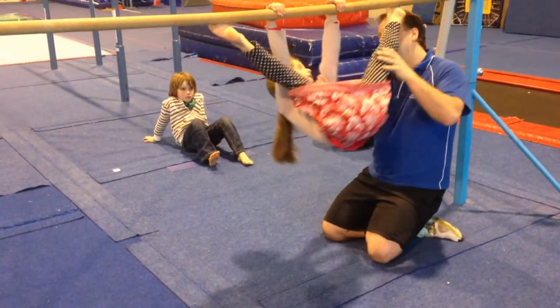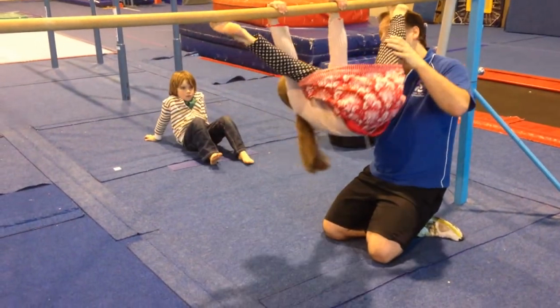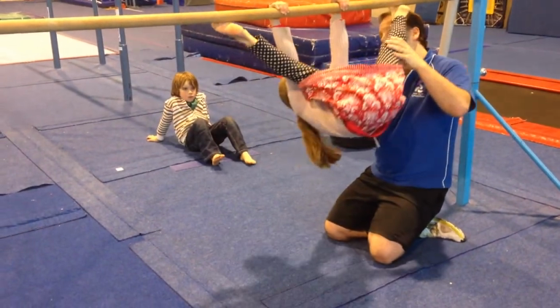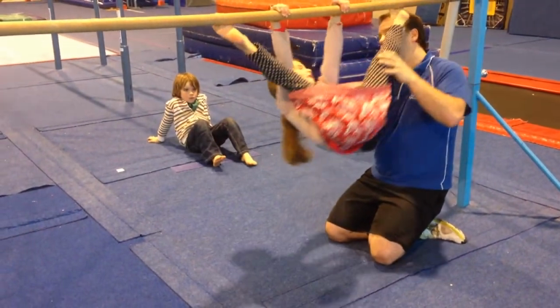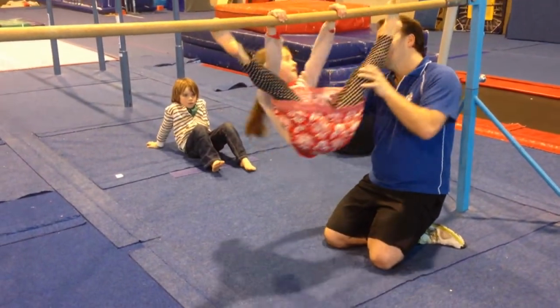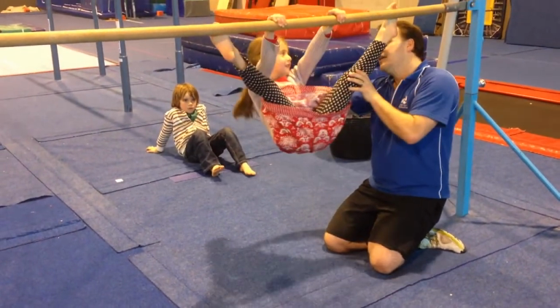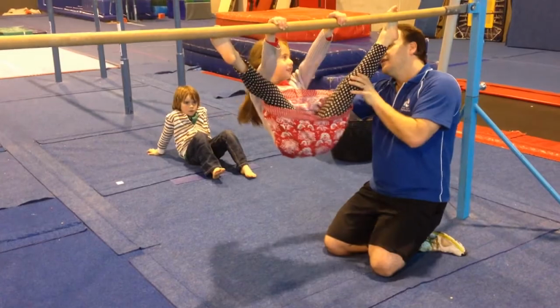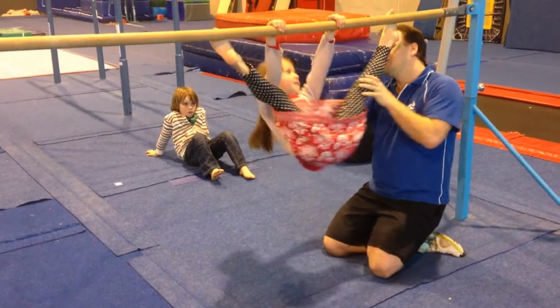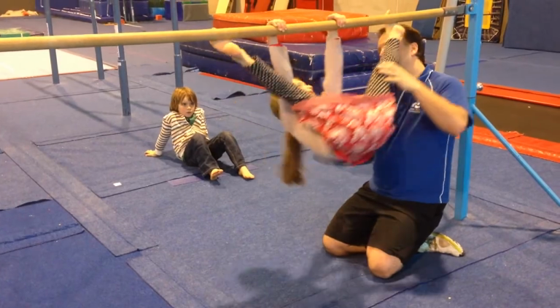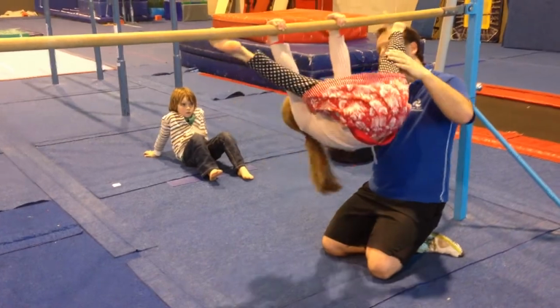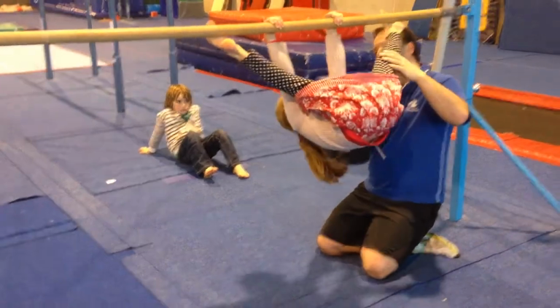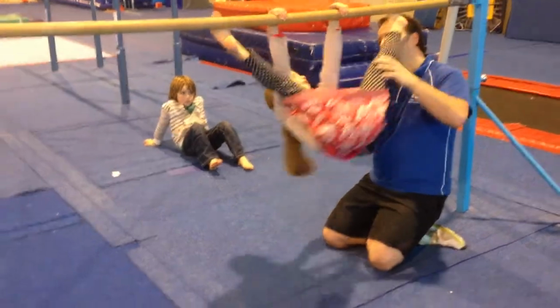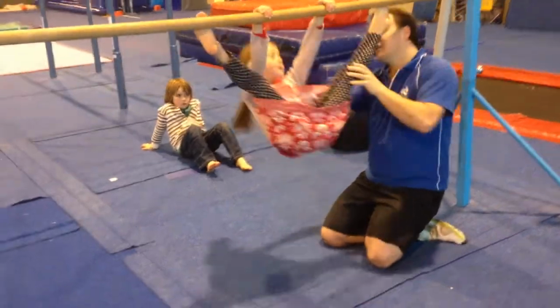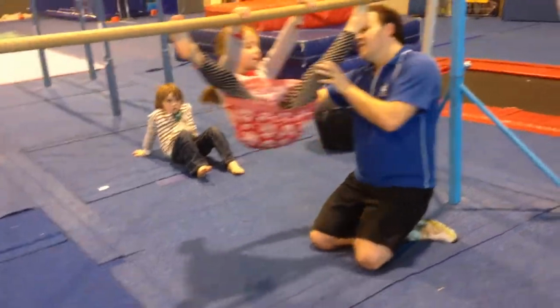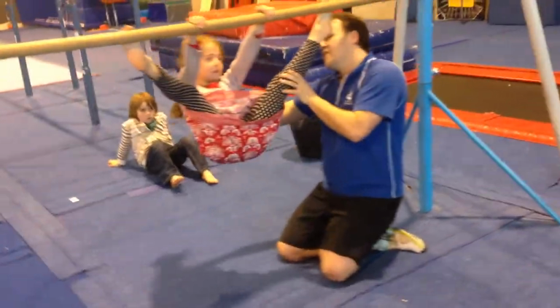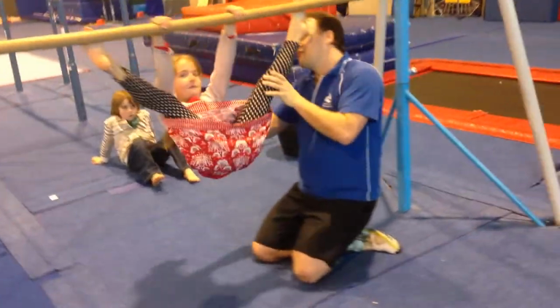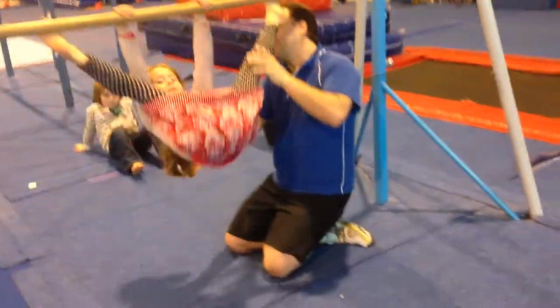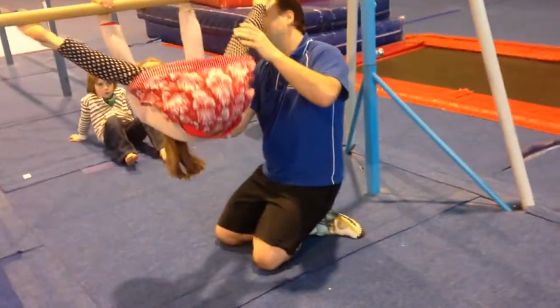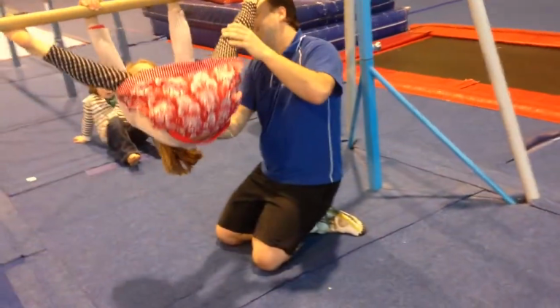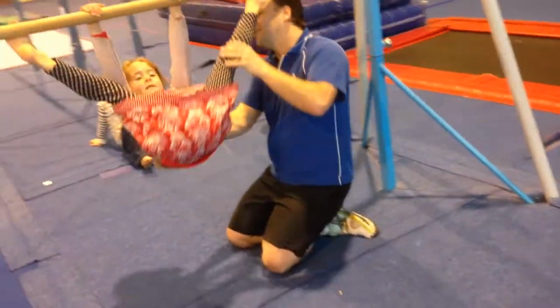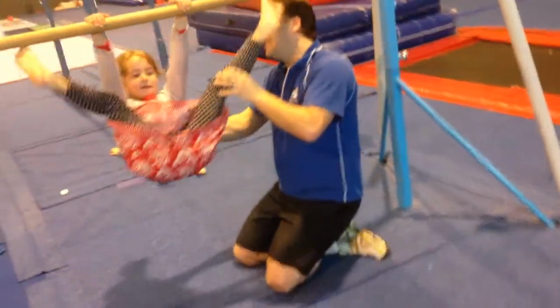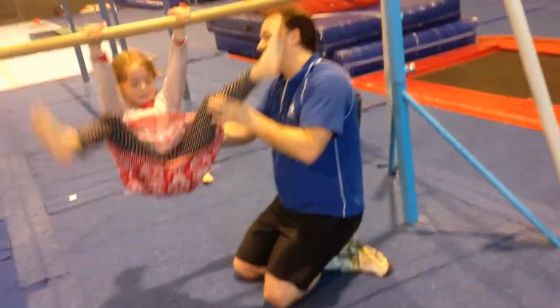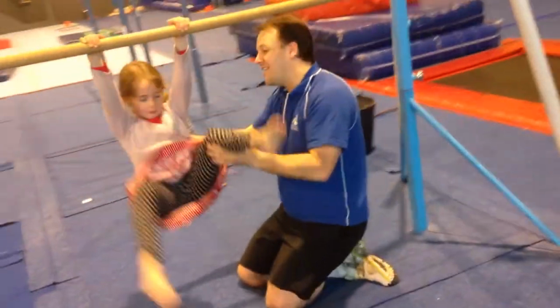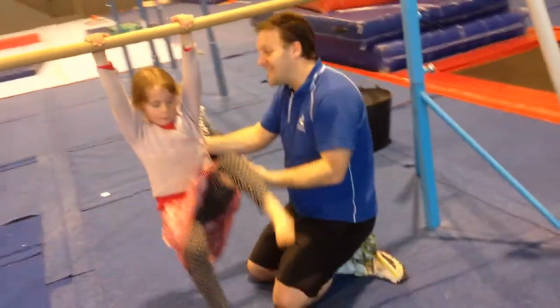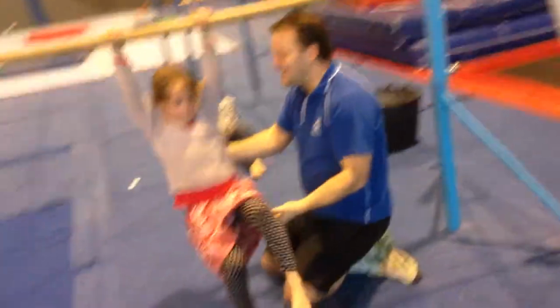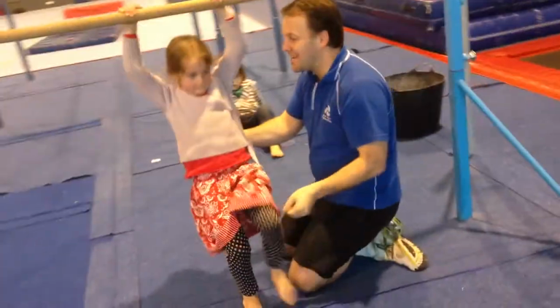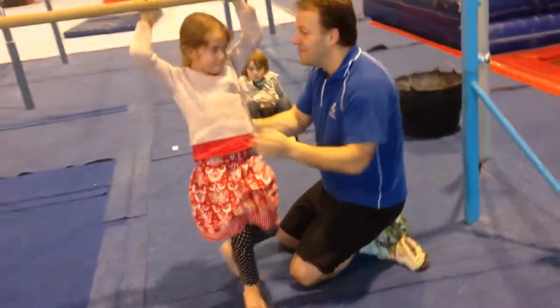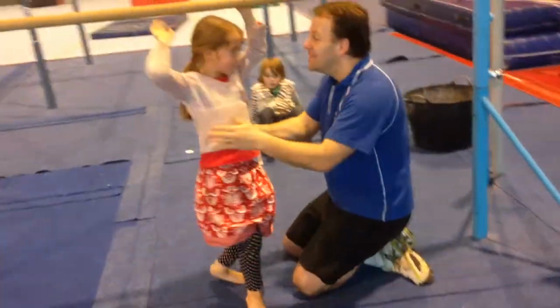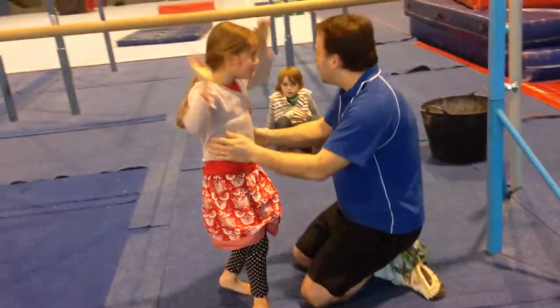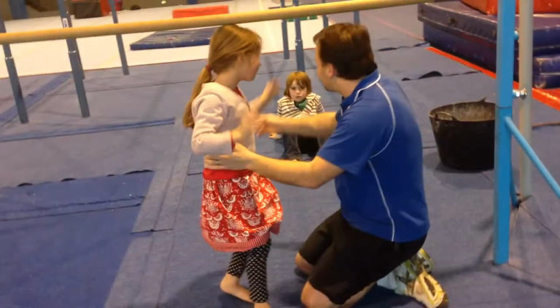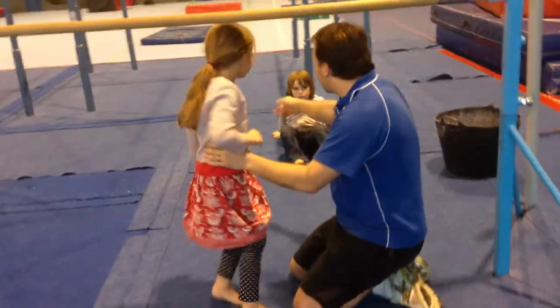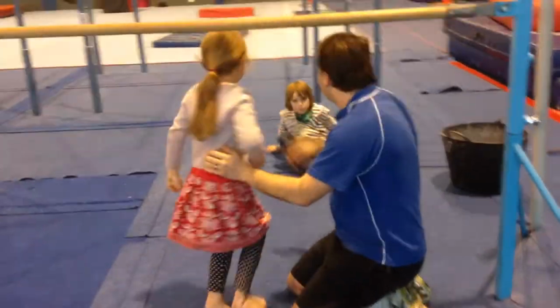One, two, three. Good. And then down you come. Let's step back down.